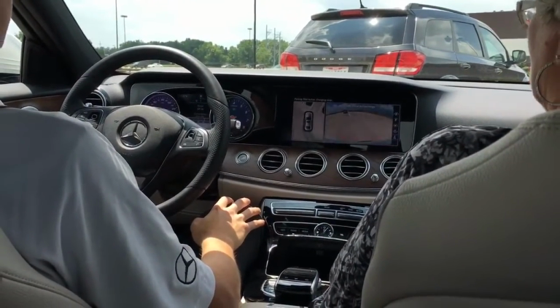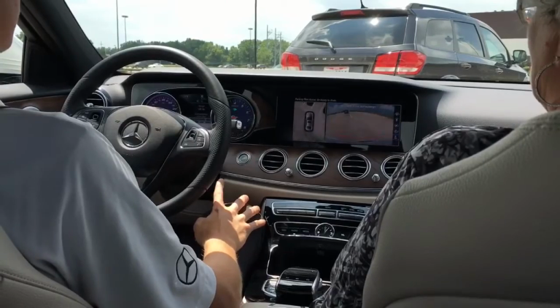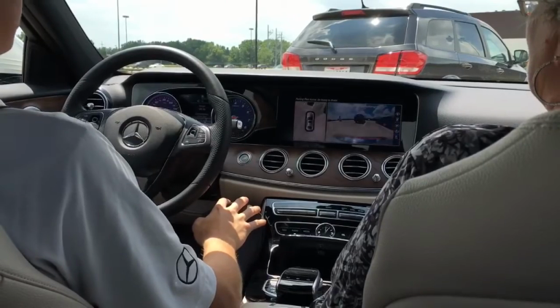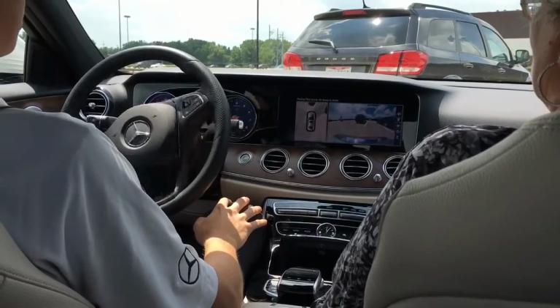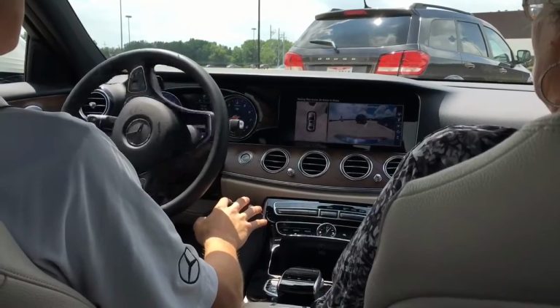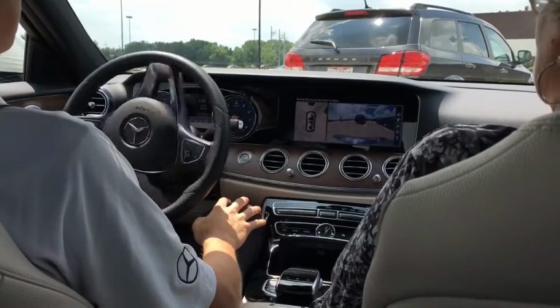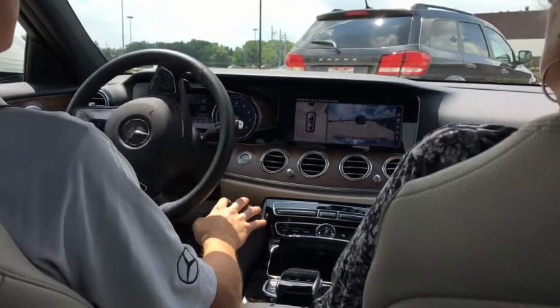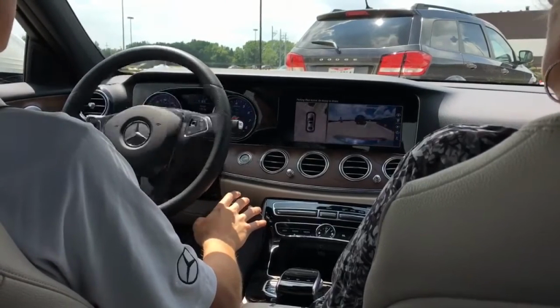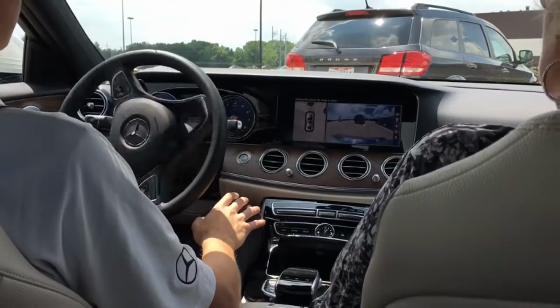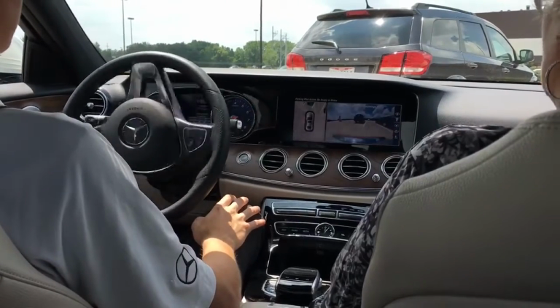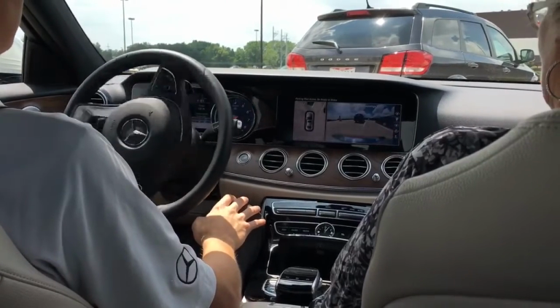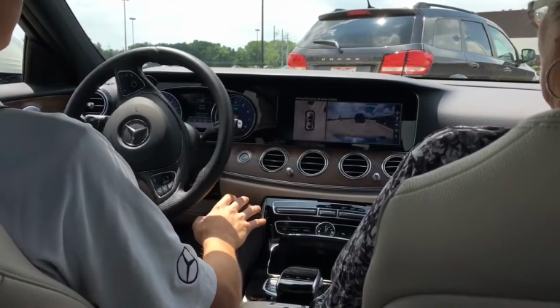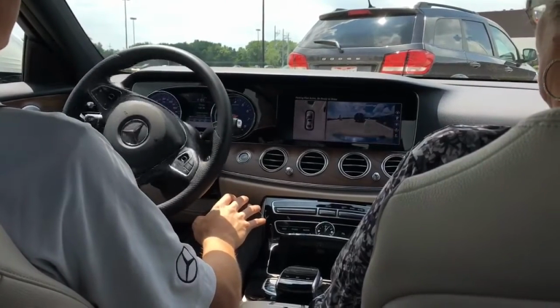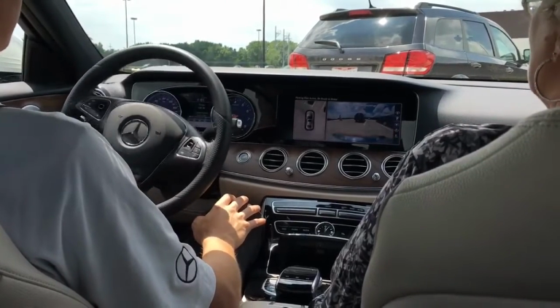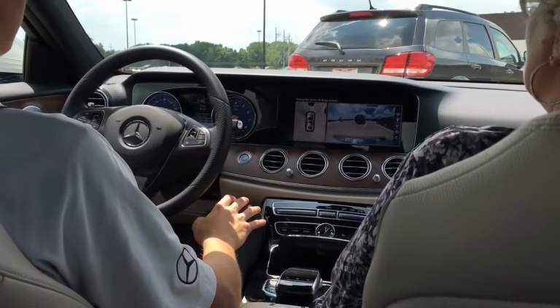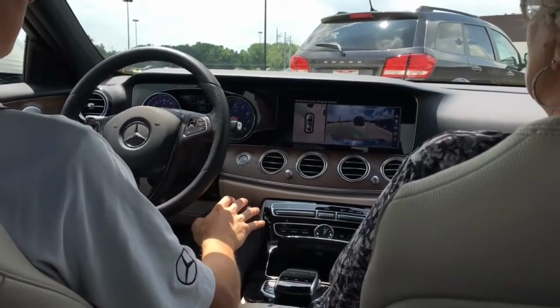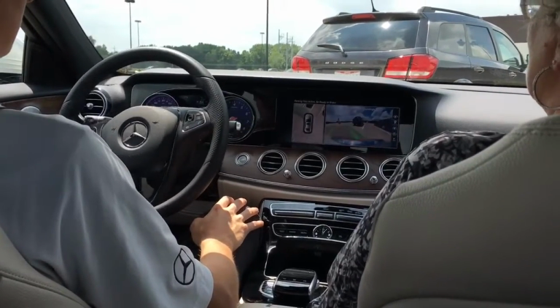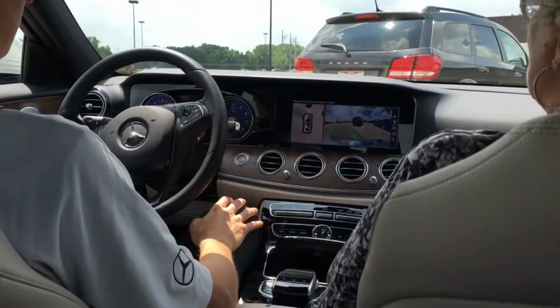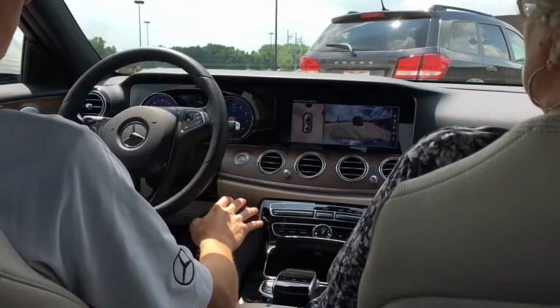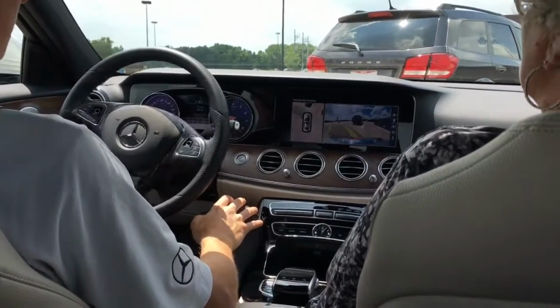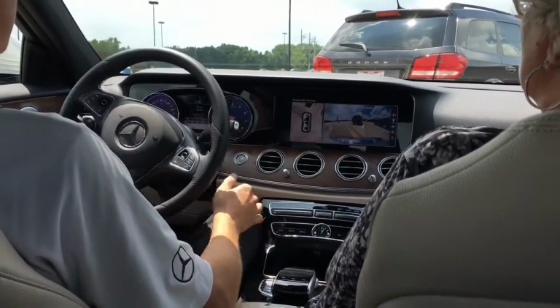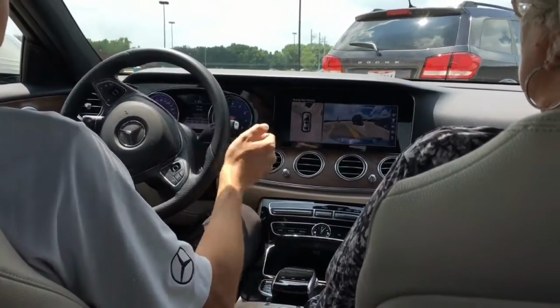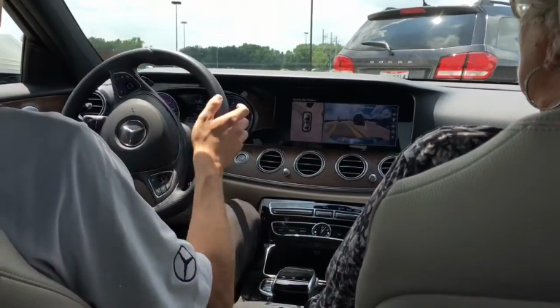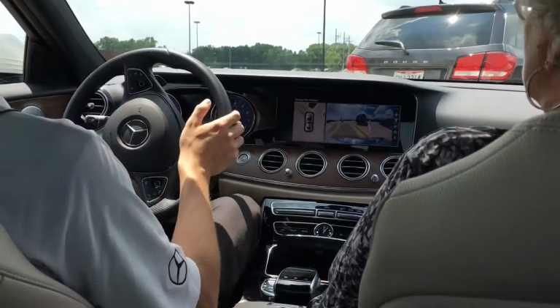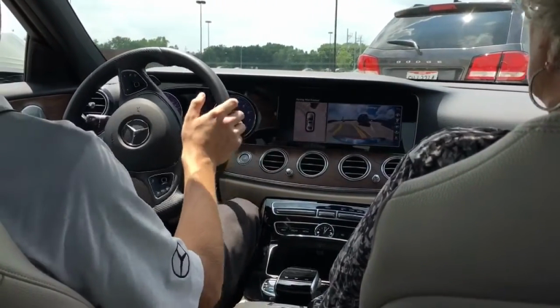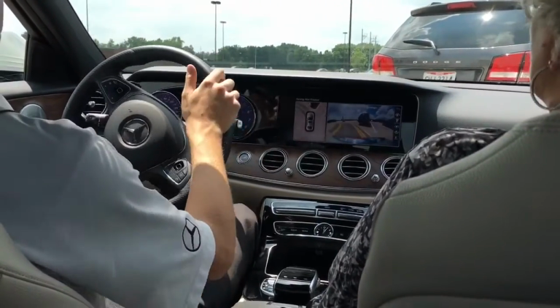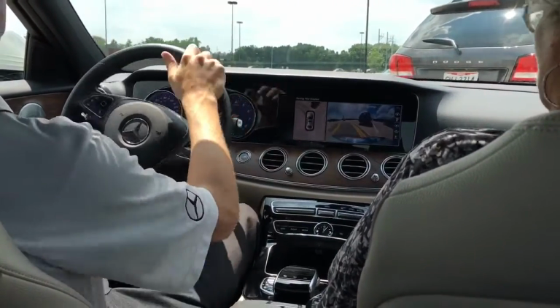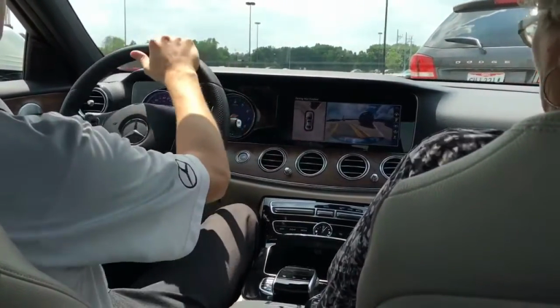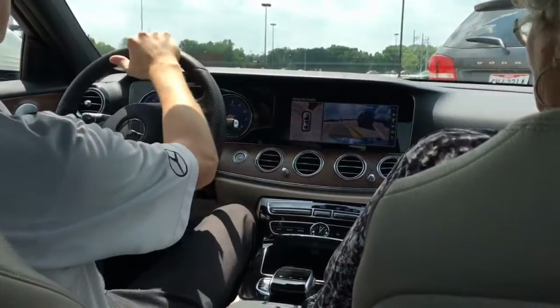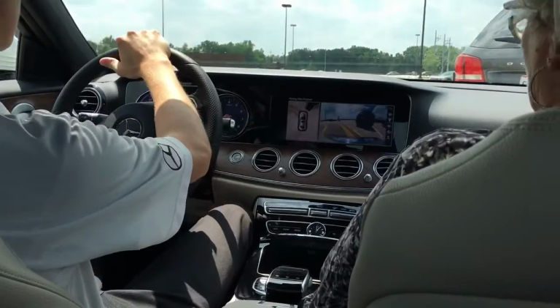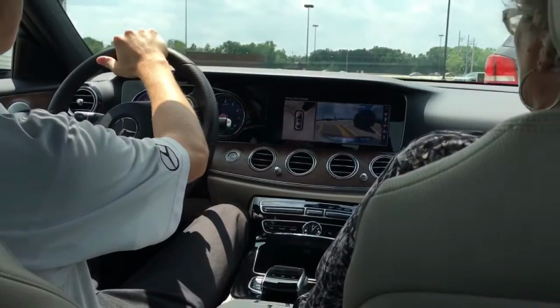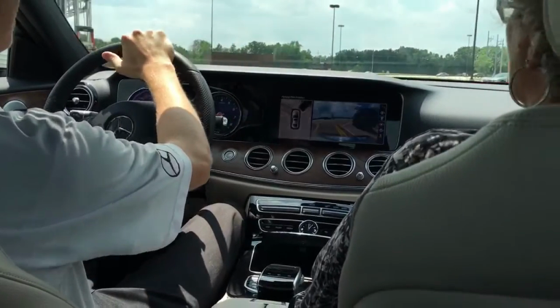You're gonna hear a beep in a second — that is to tell me that it just gave me the car back.